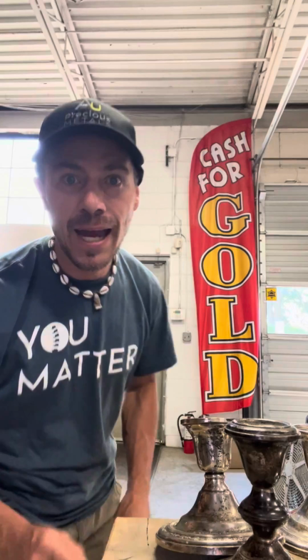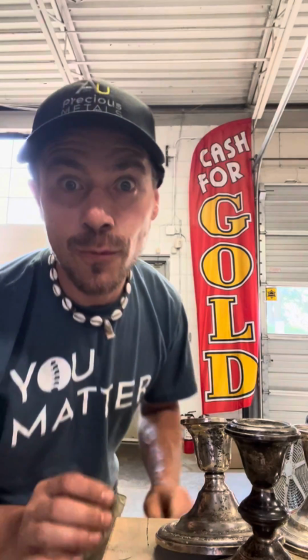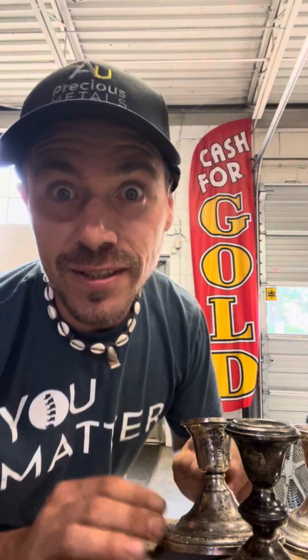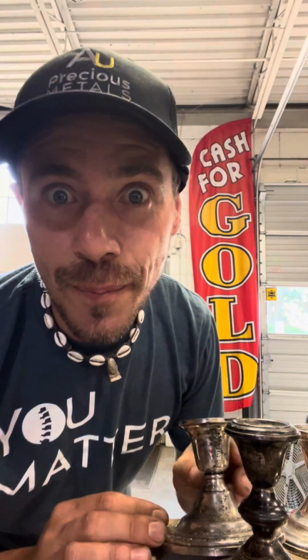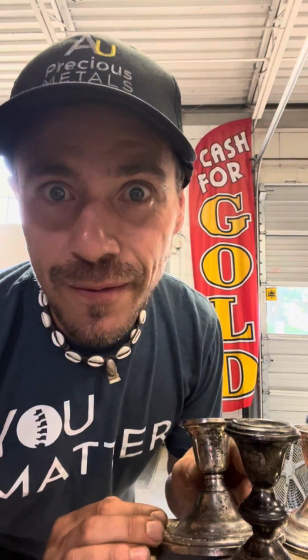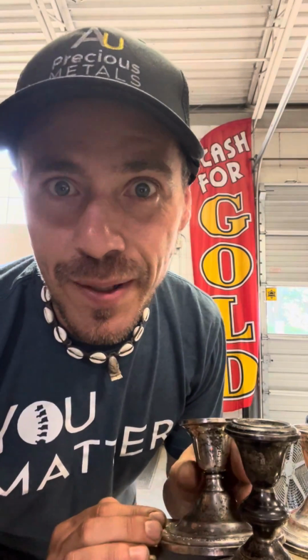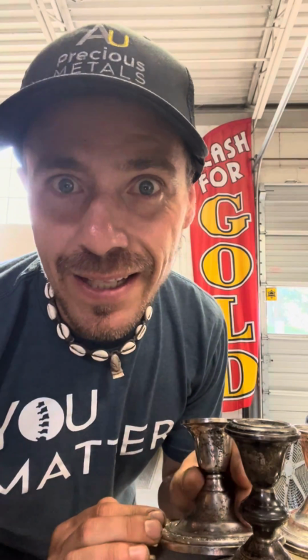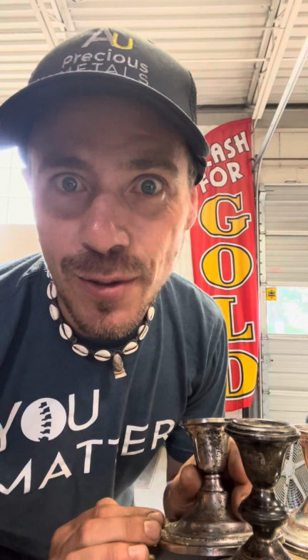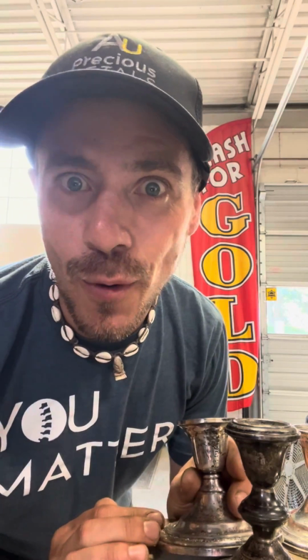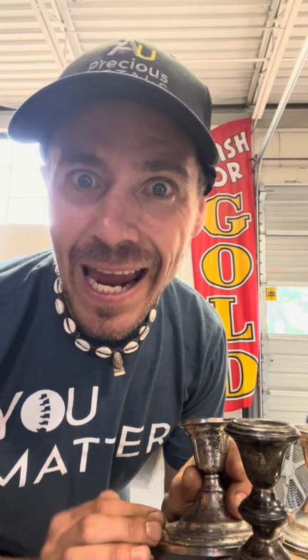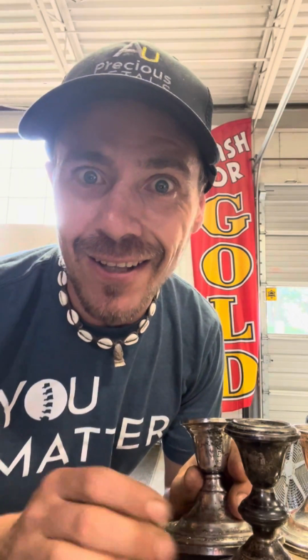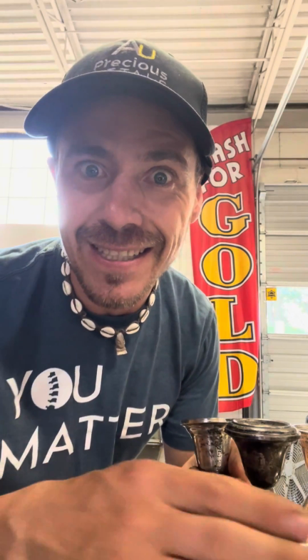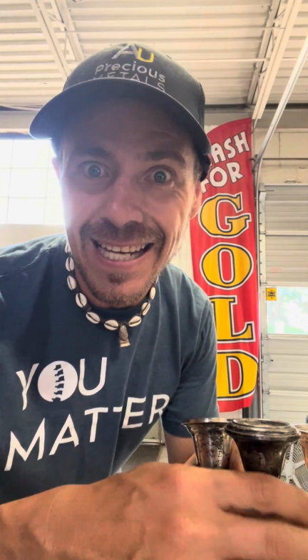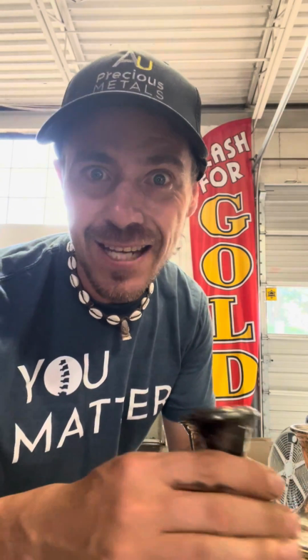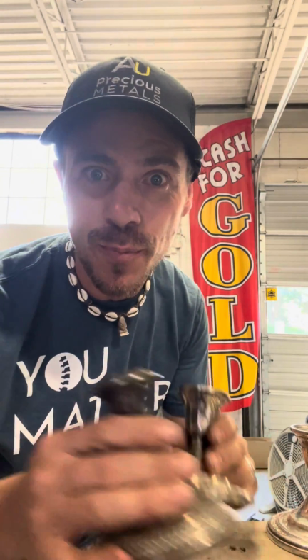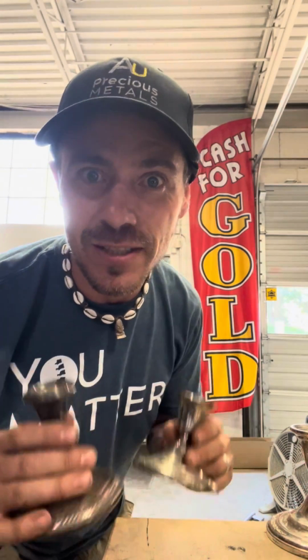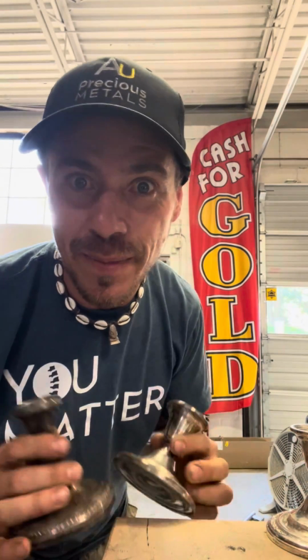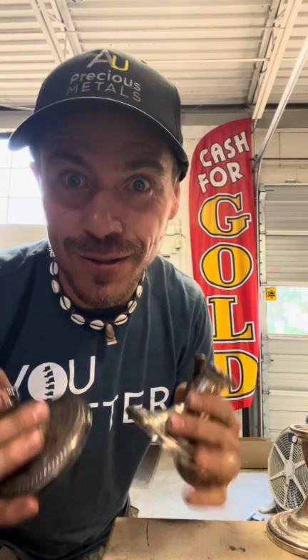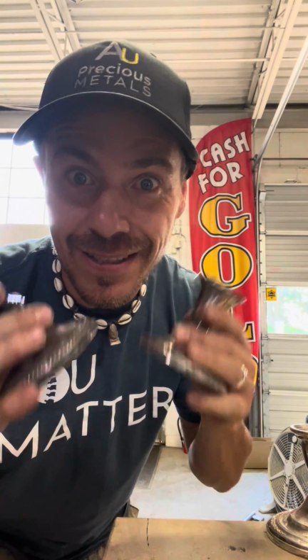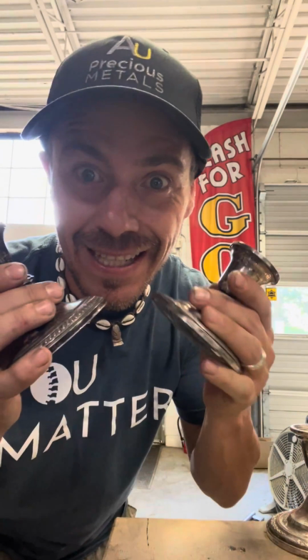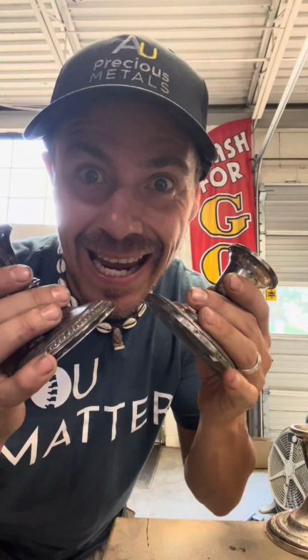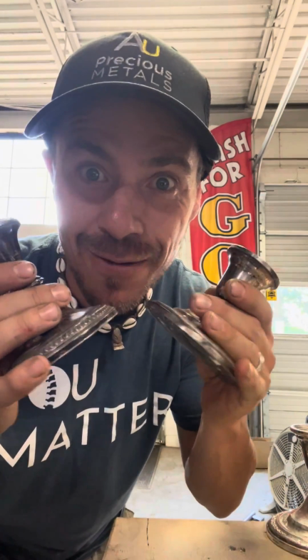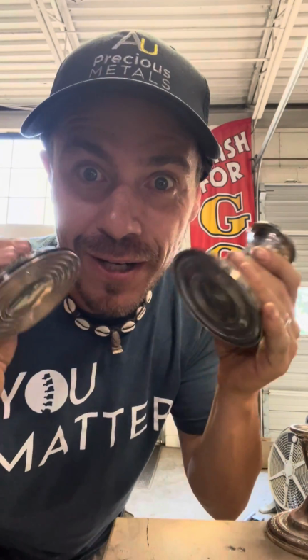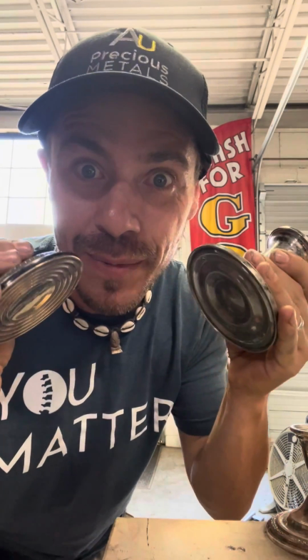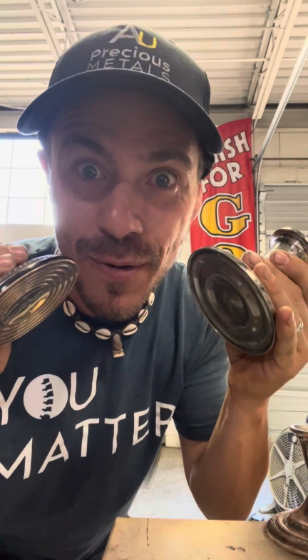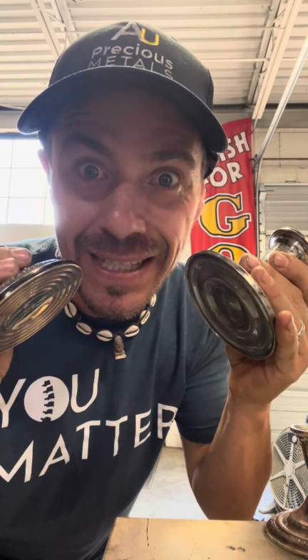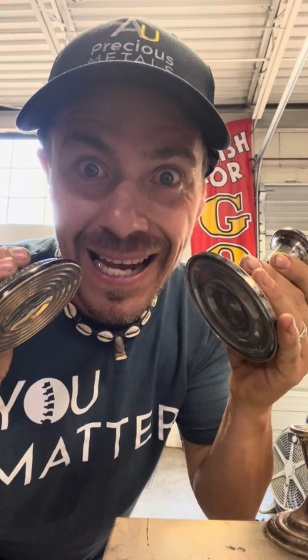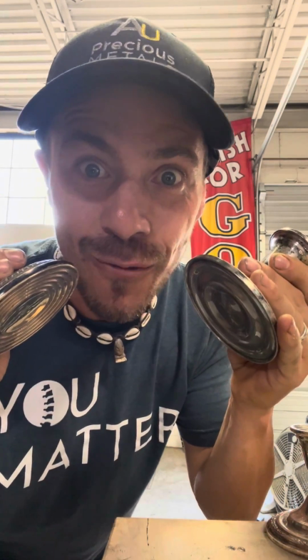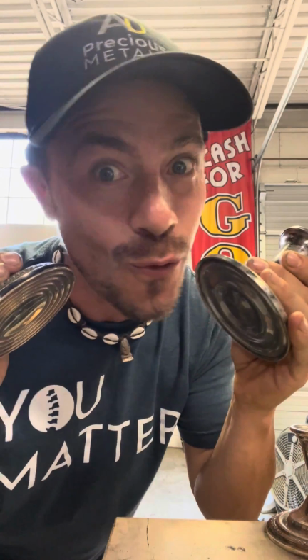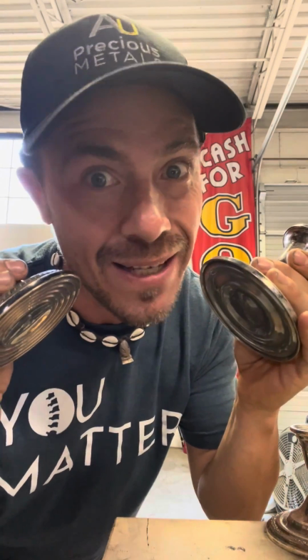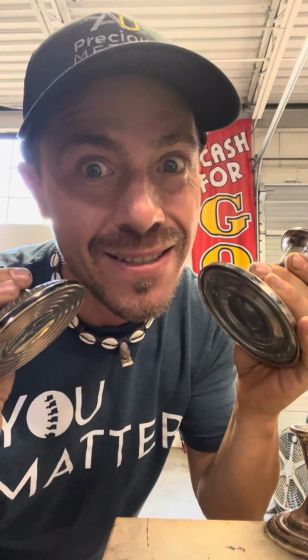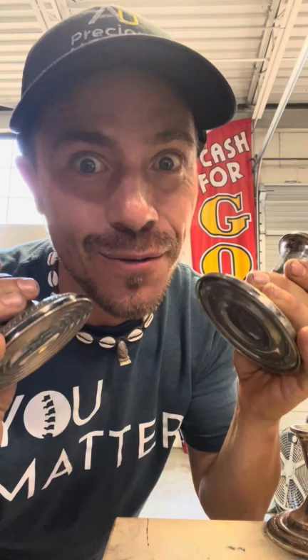Hey, what's up everybody? It's your boy Alan Dean, AU Precious Metals, and today we're going to be breaking down weighted silver.